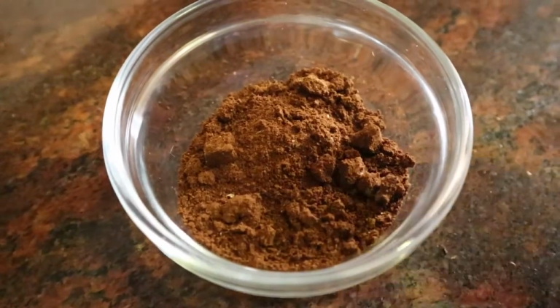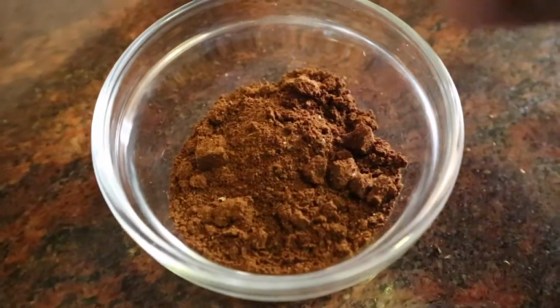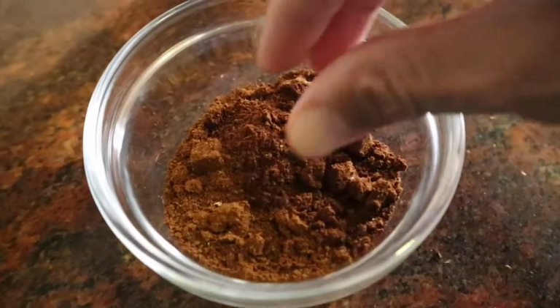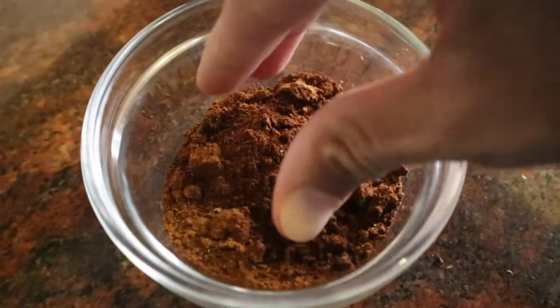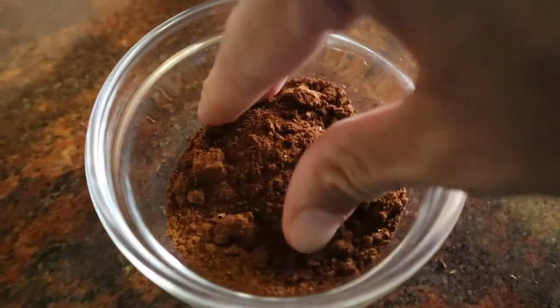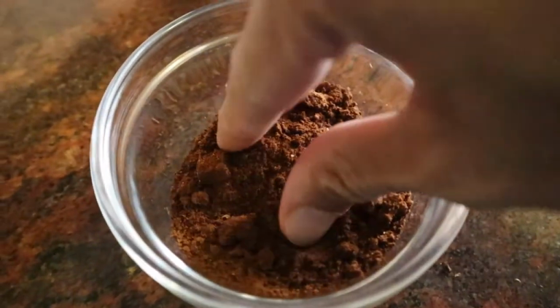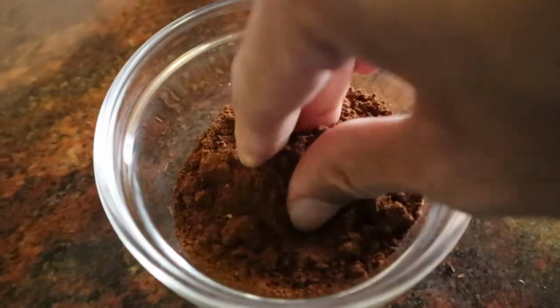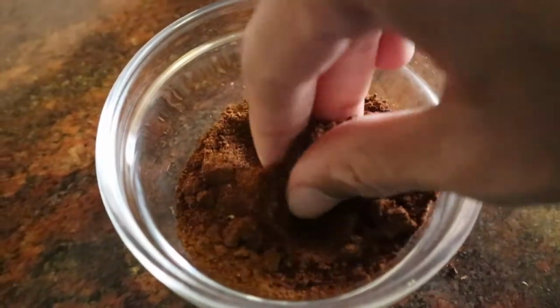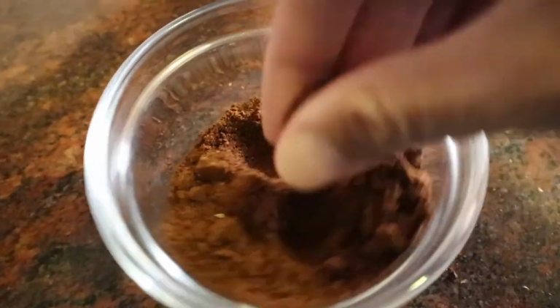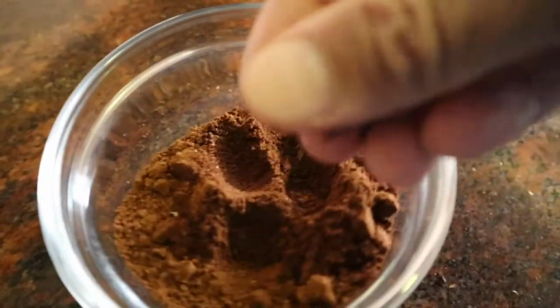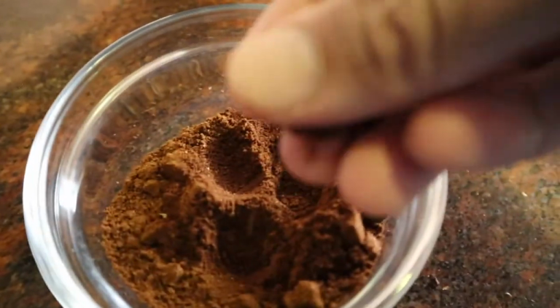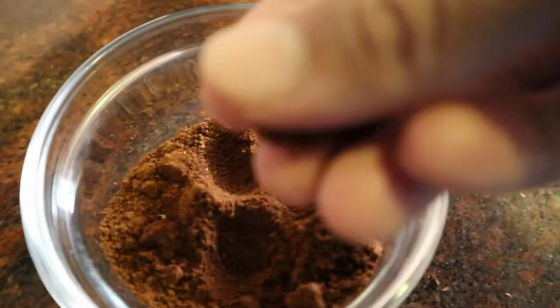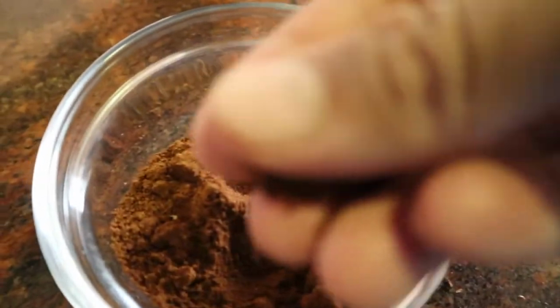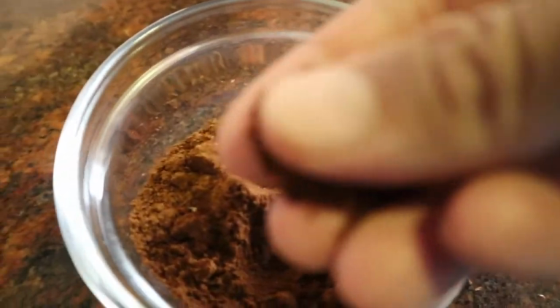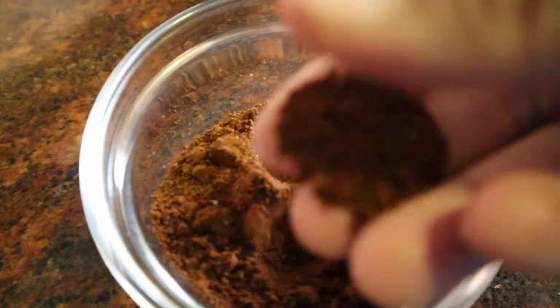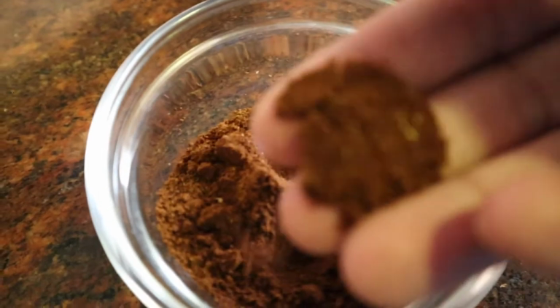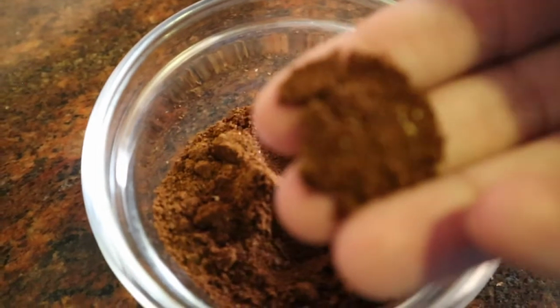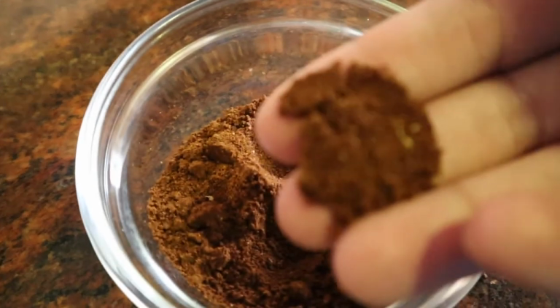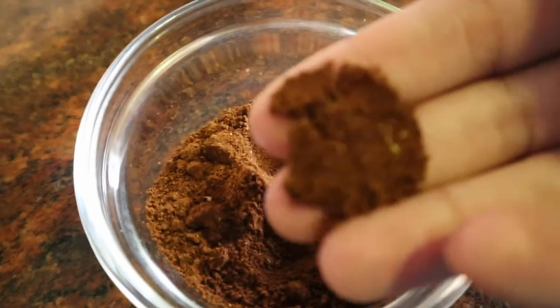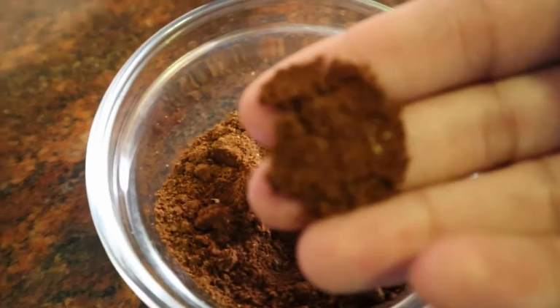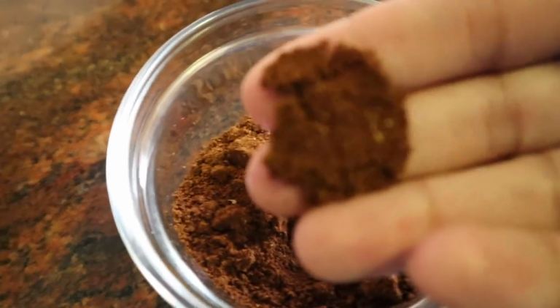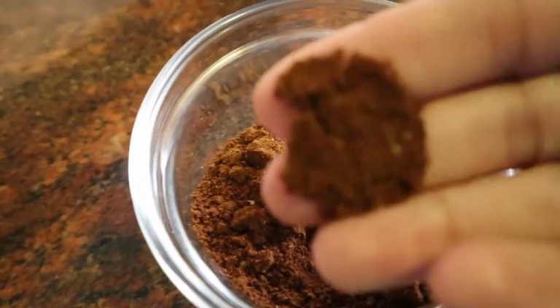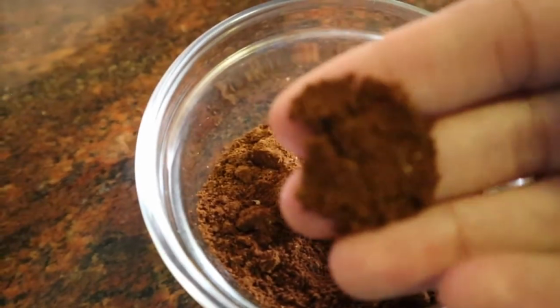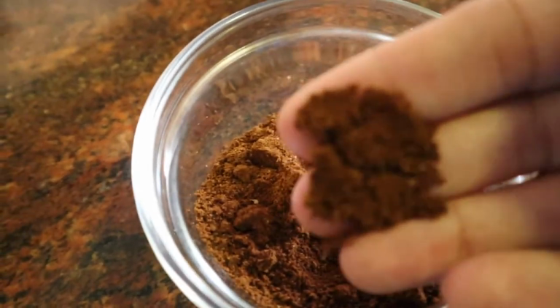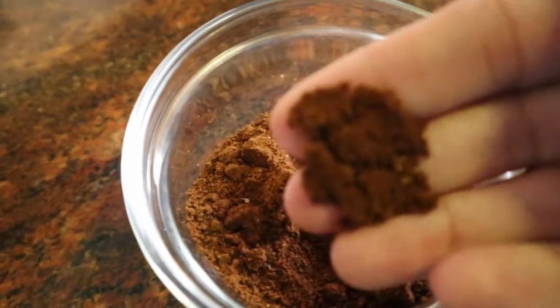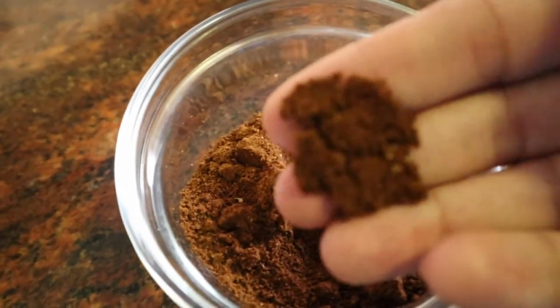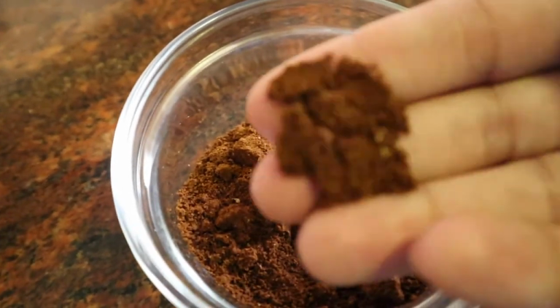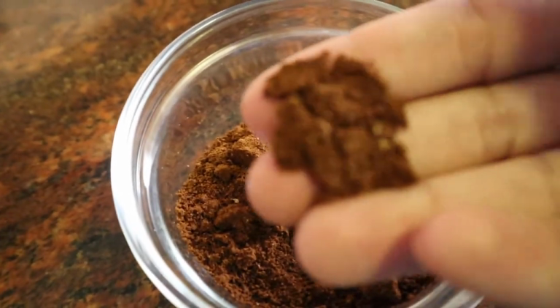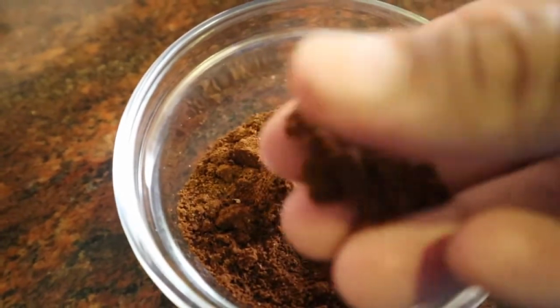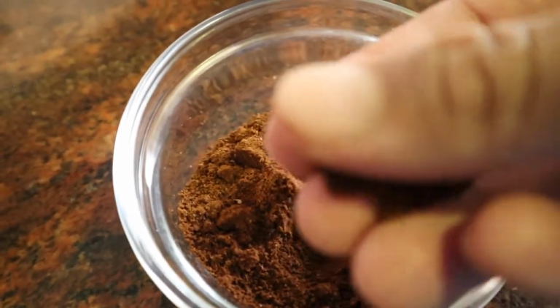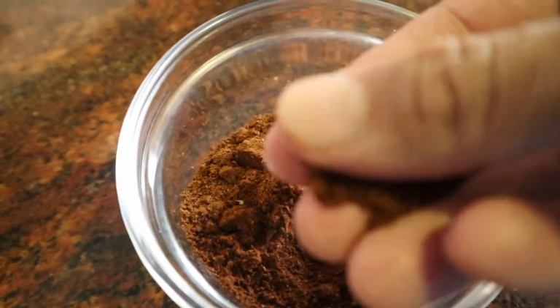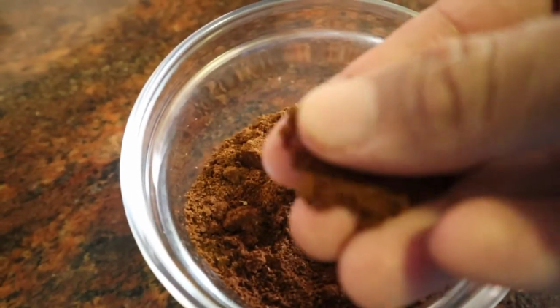Here are some grounds I did for a pour over. You can see how nice and consistent they are.